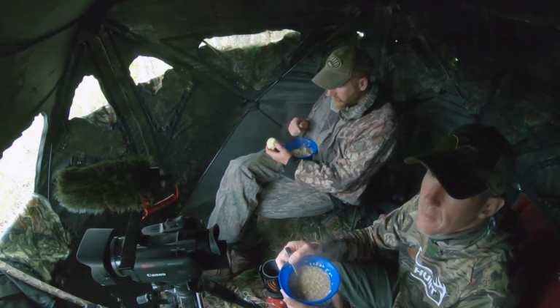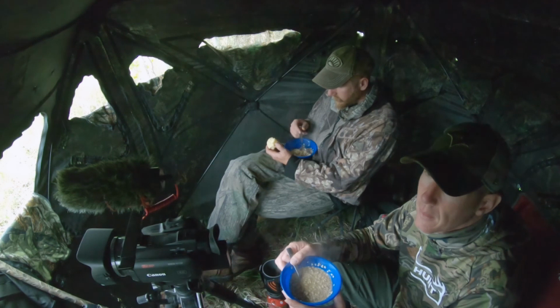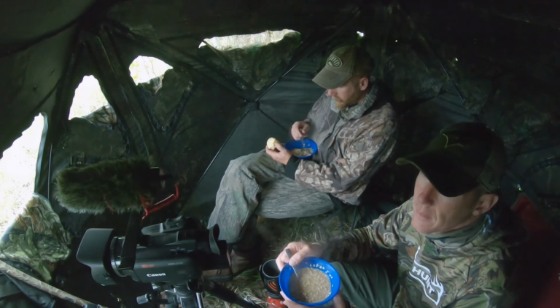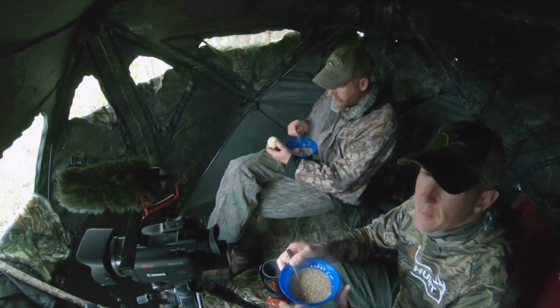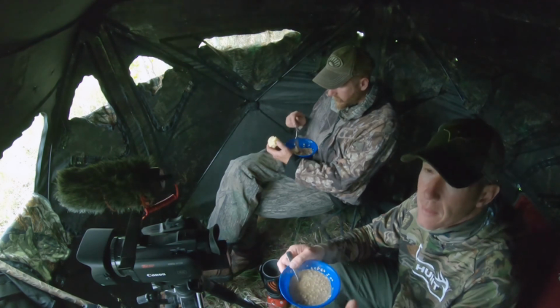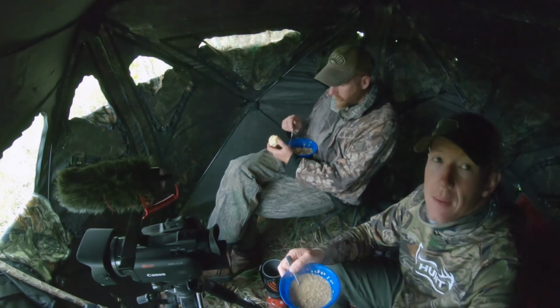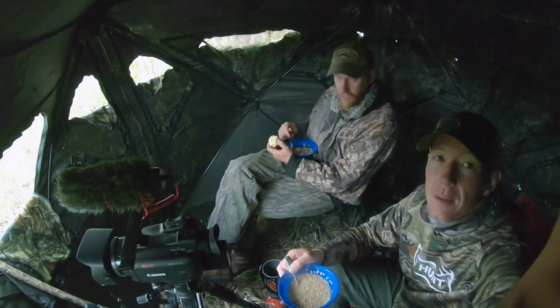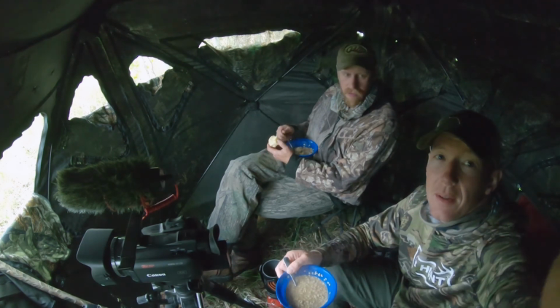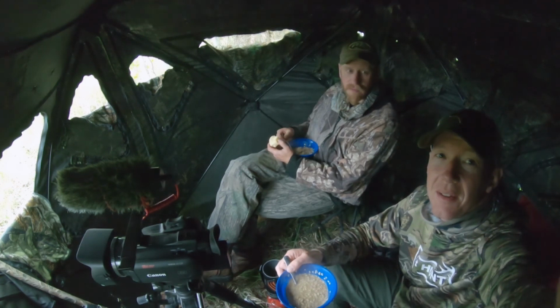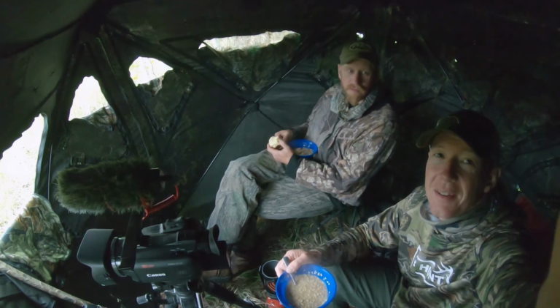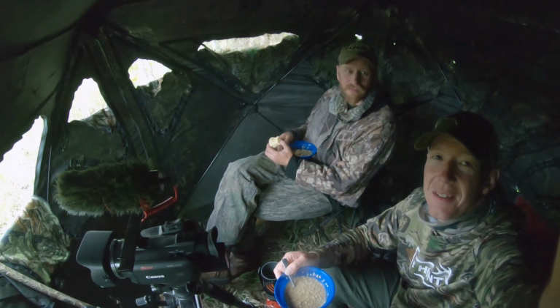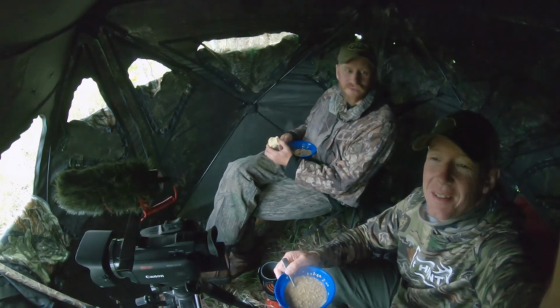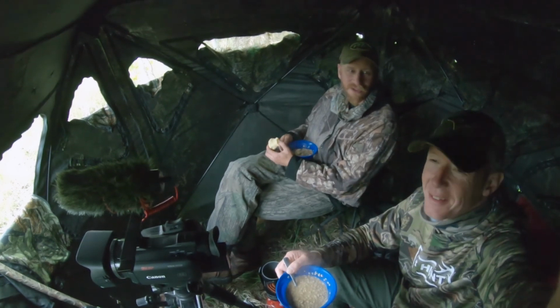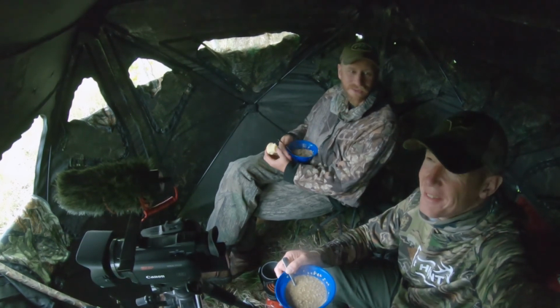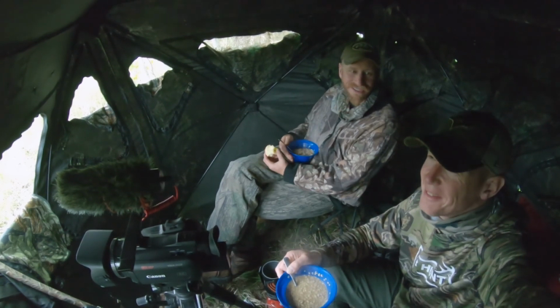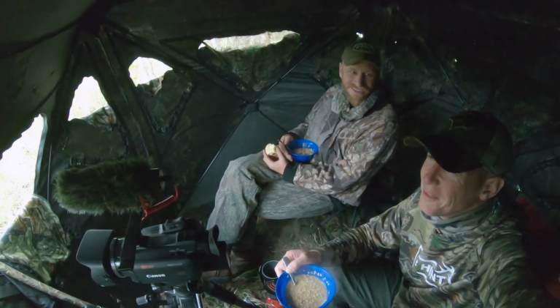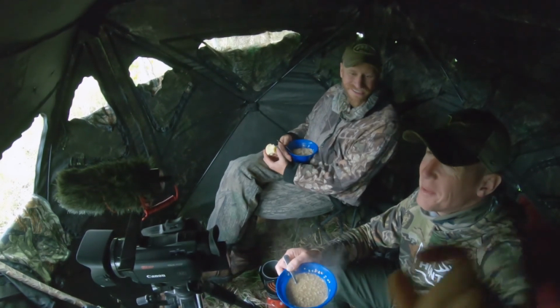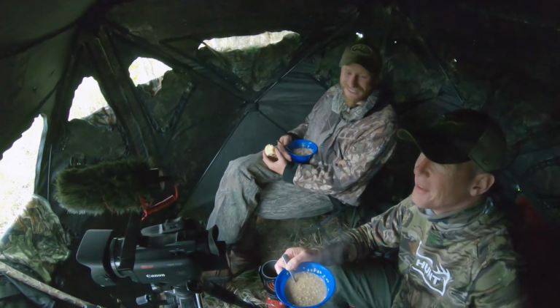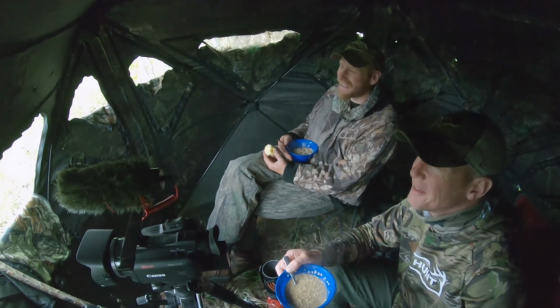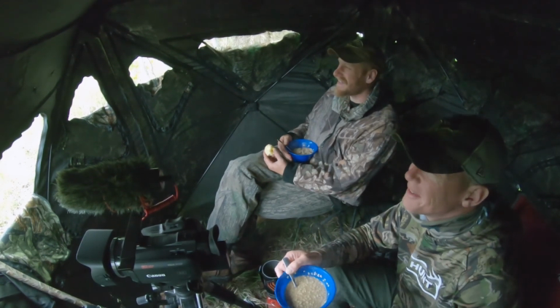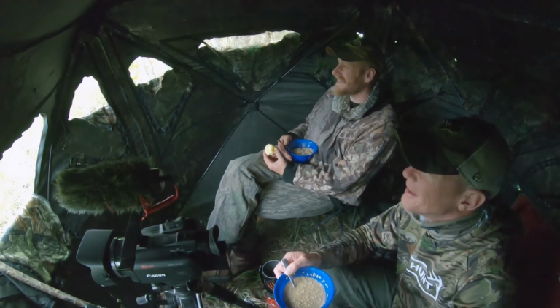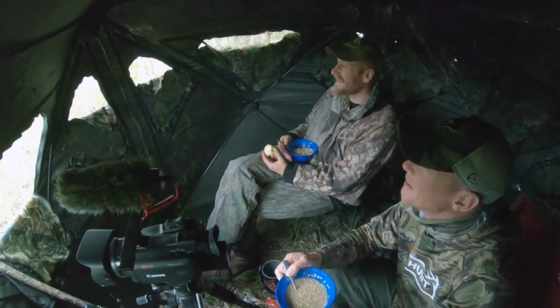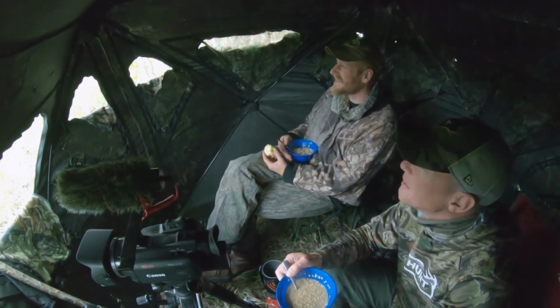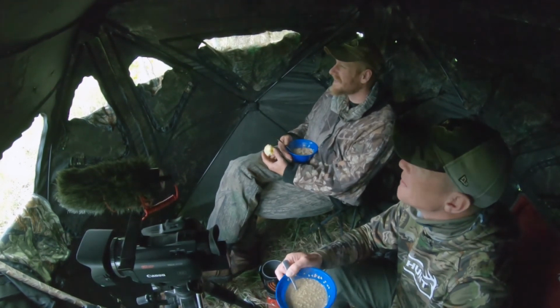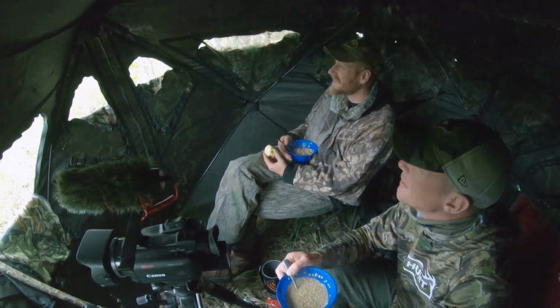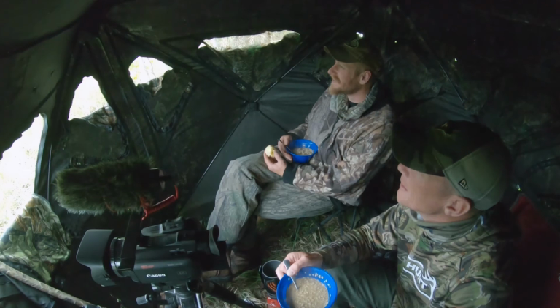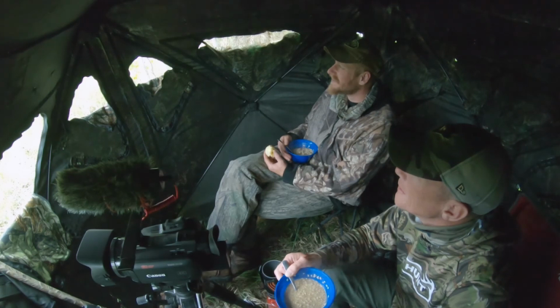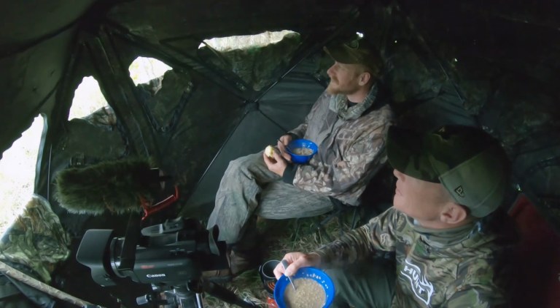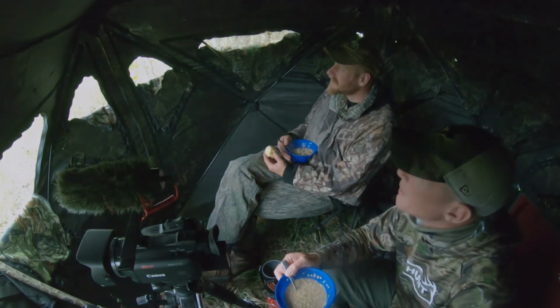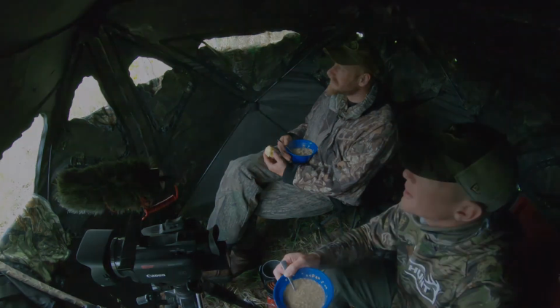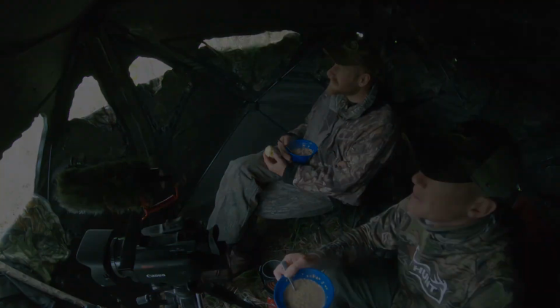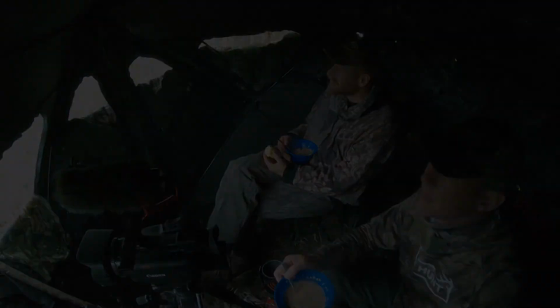I'm not complaining about hot oatmeal in the turkey blind. Nope, you can't beat it.